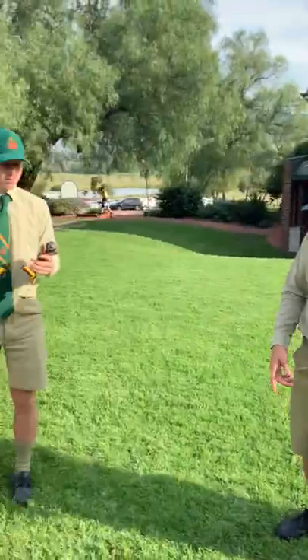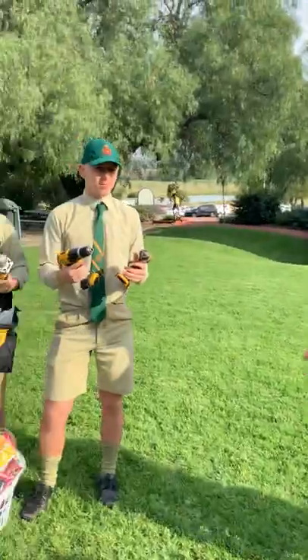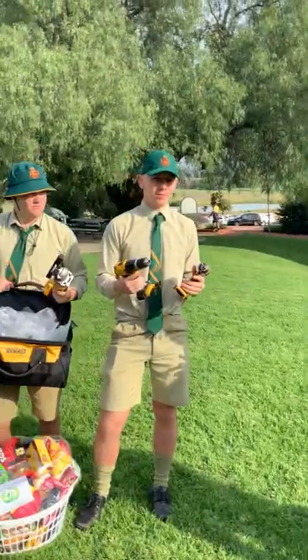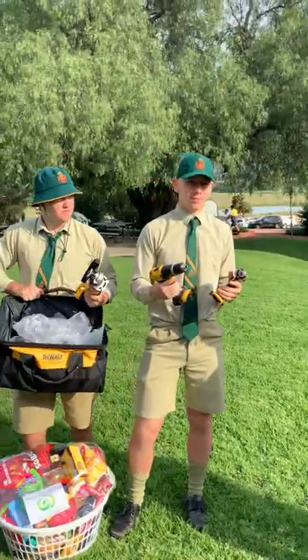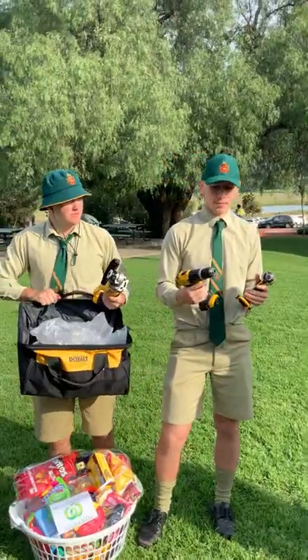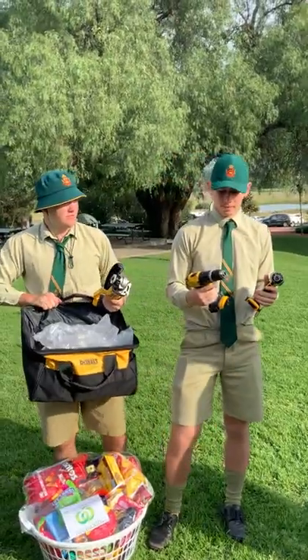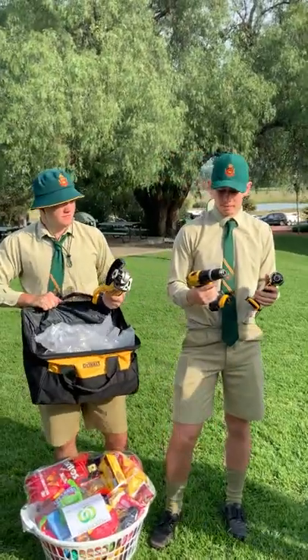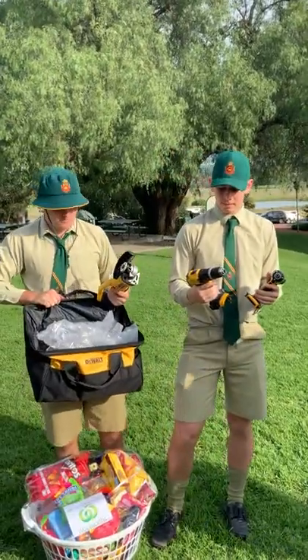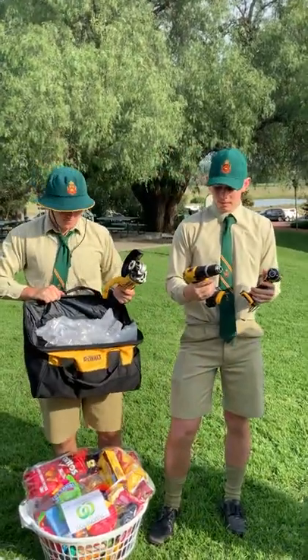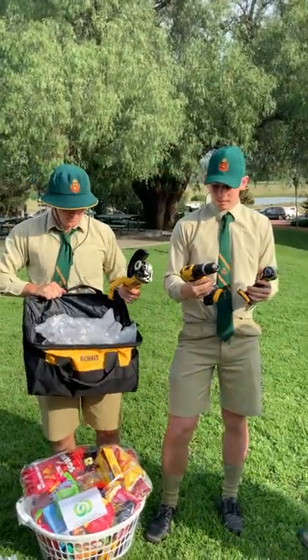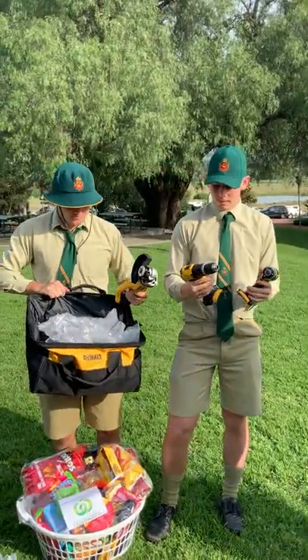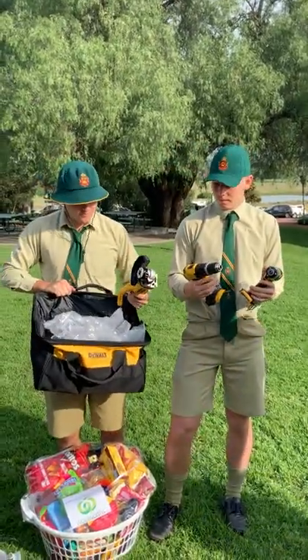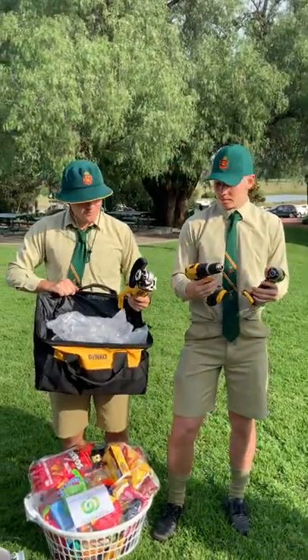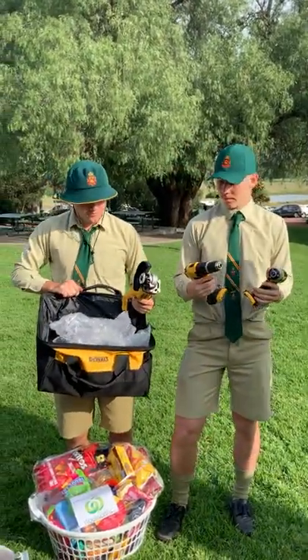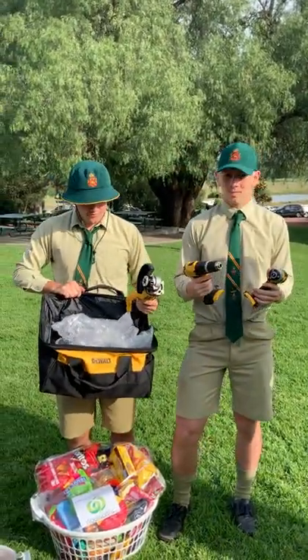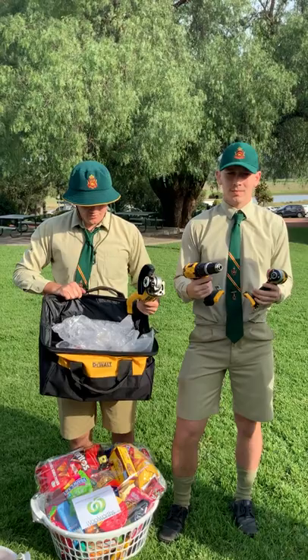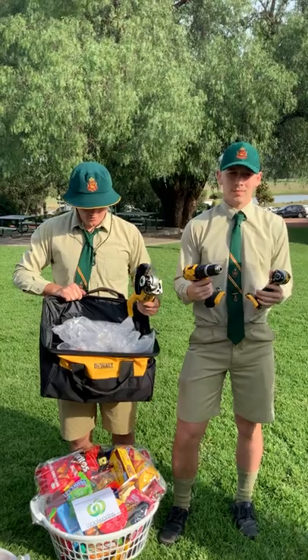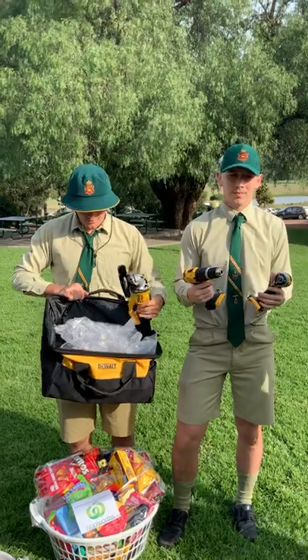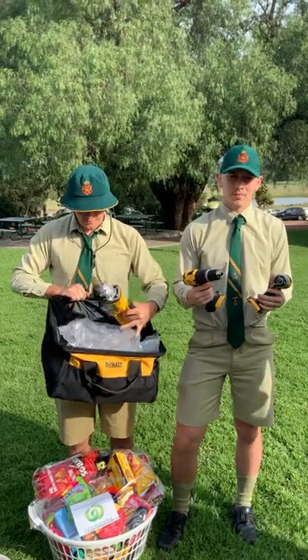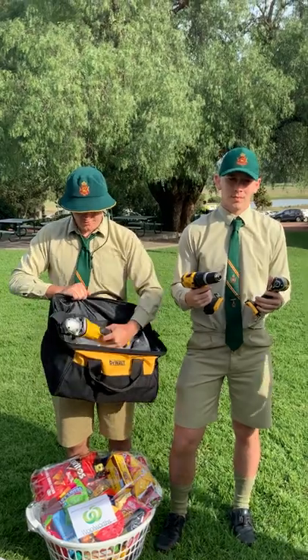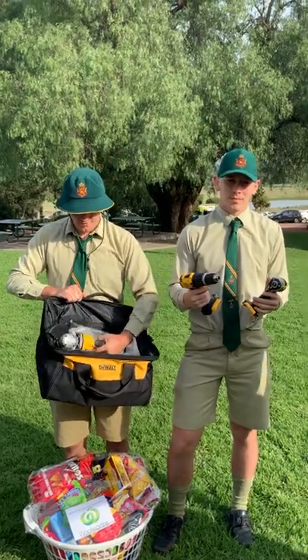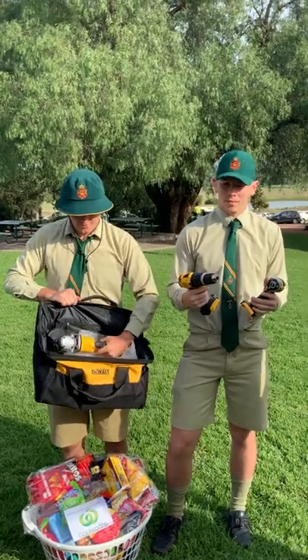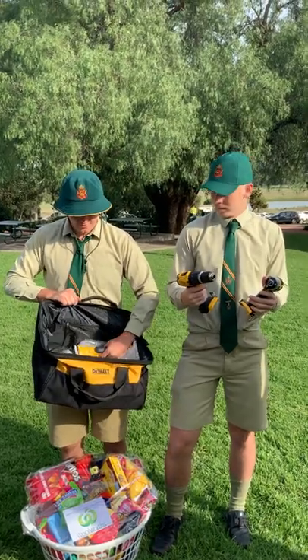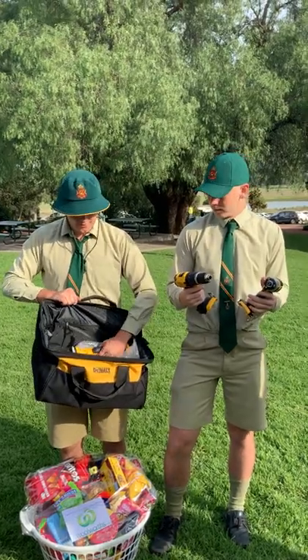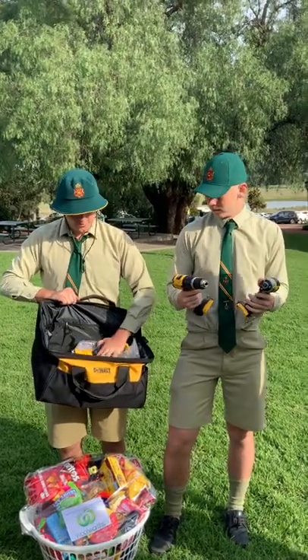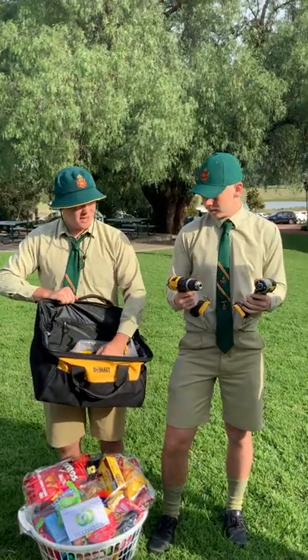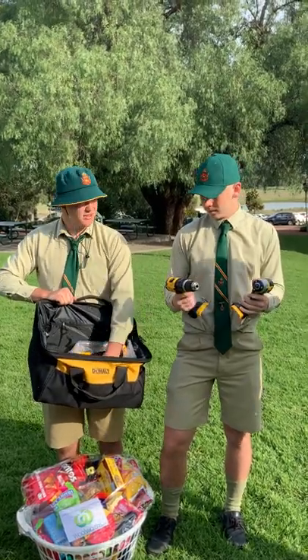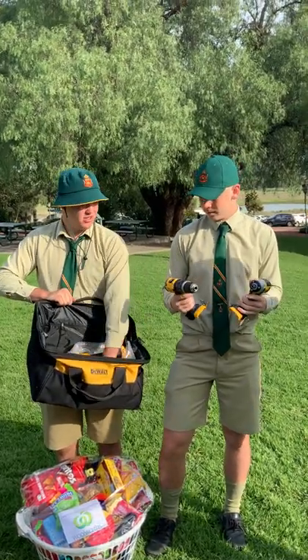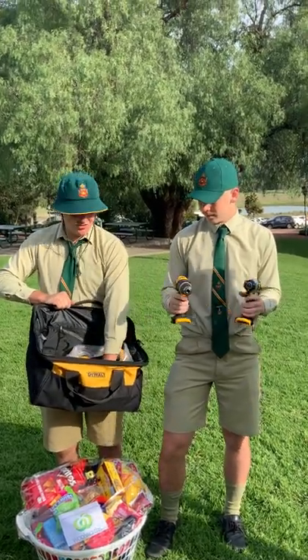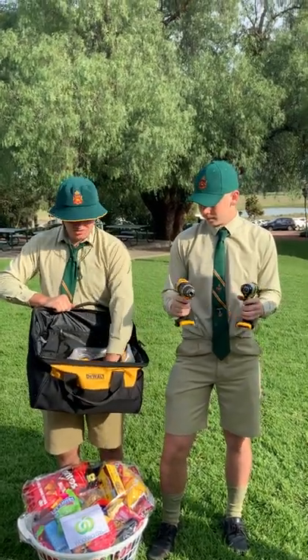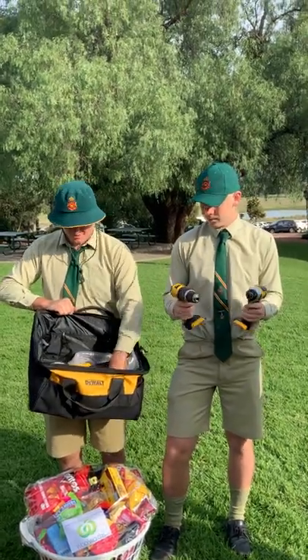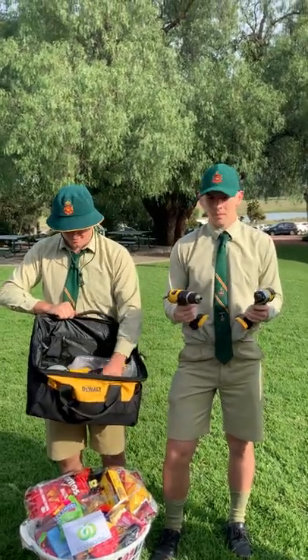And then with Mitch and Zach here we have a variety of DeWalt tools — drills, grinders, and batteries as well.